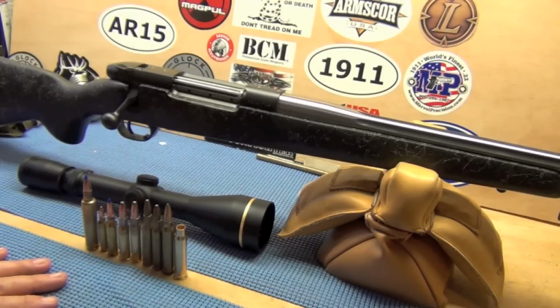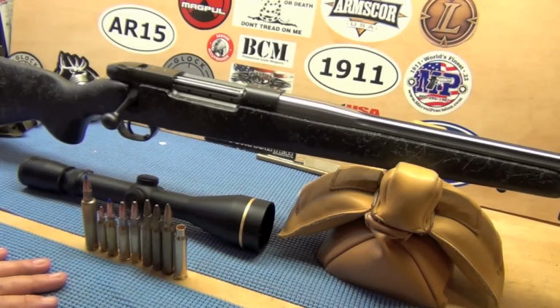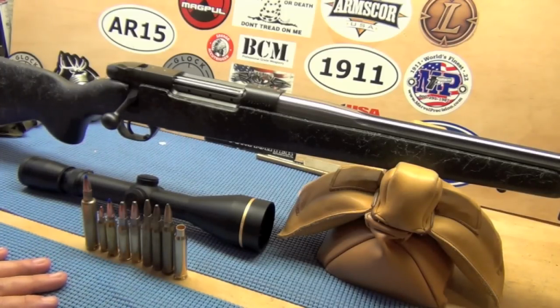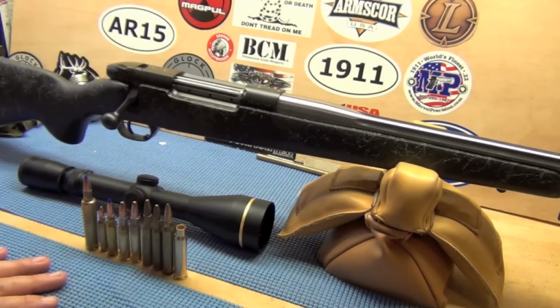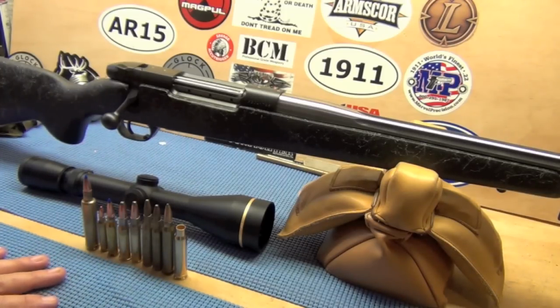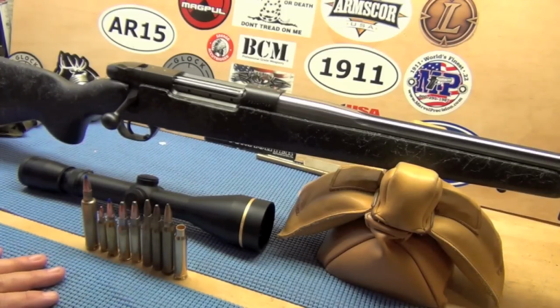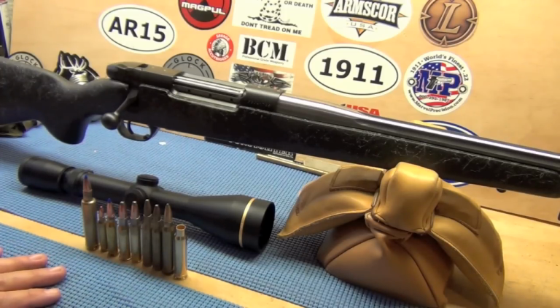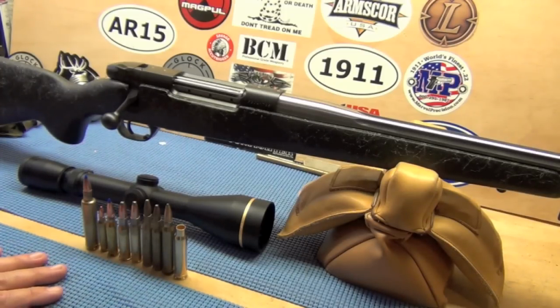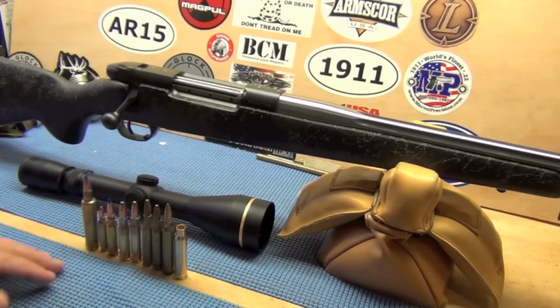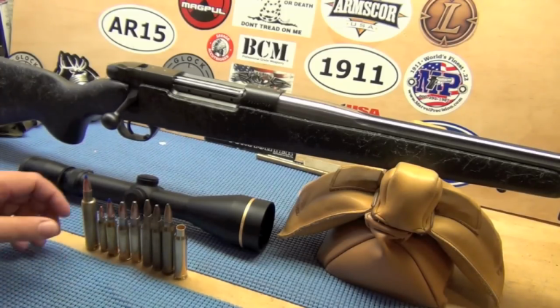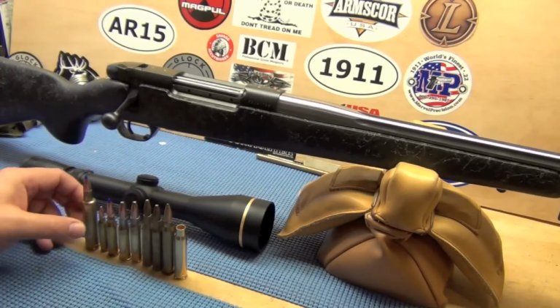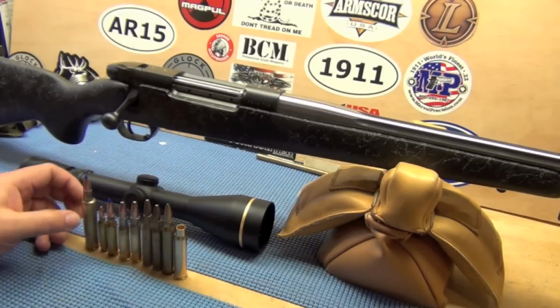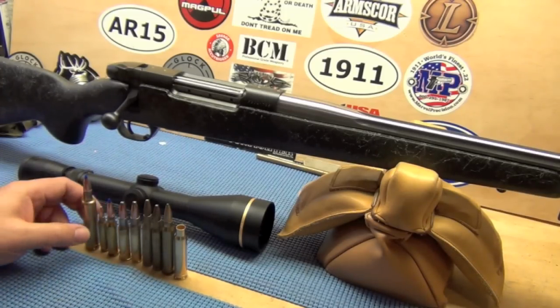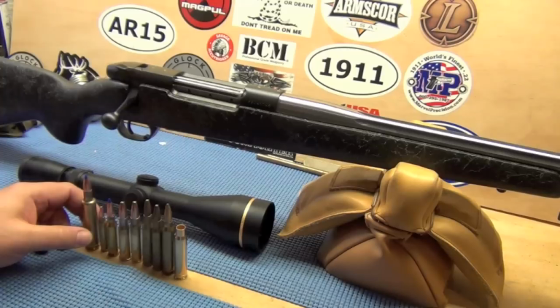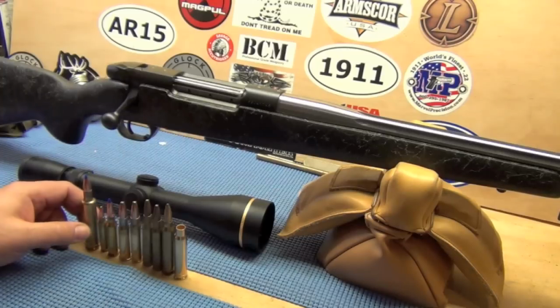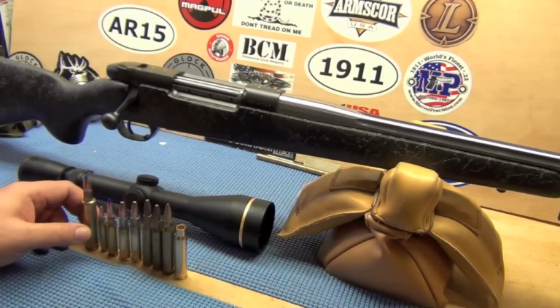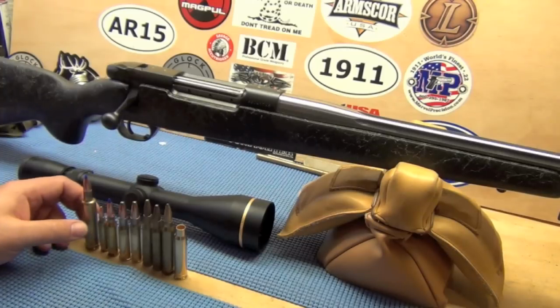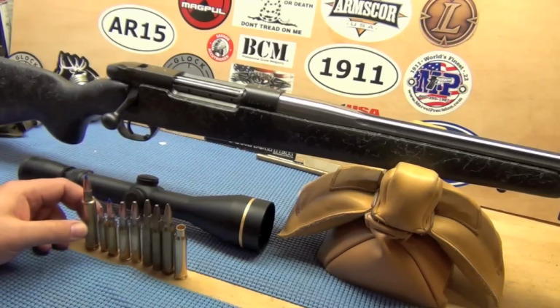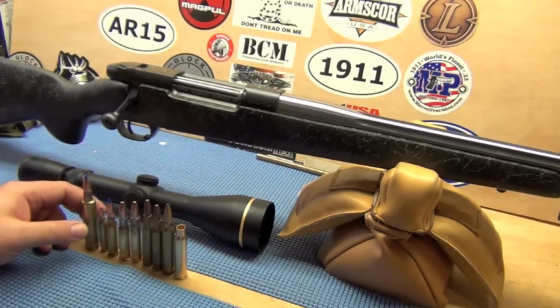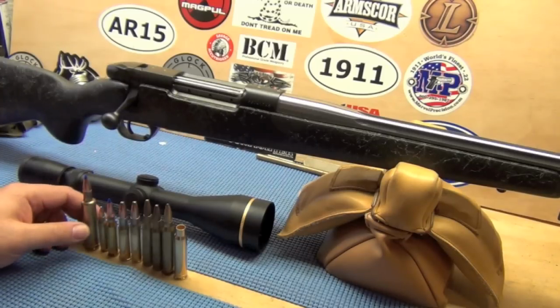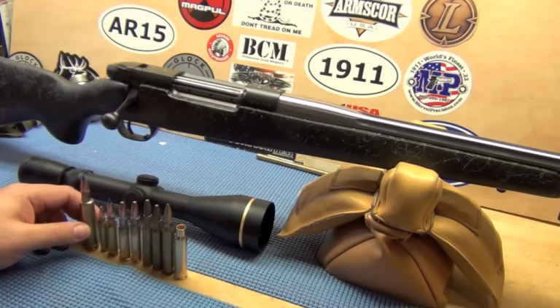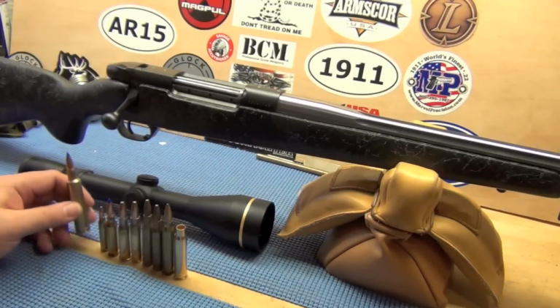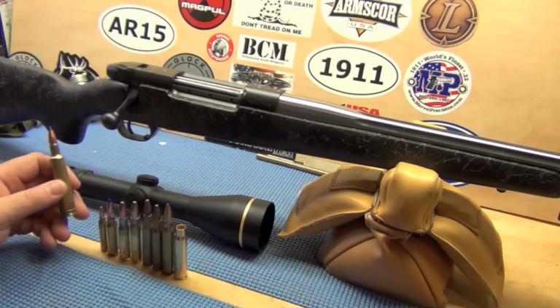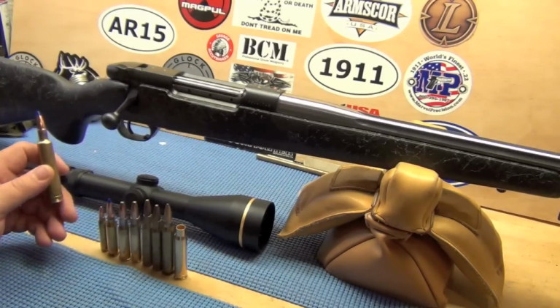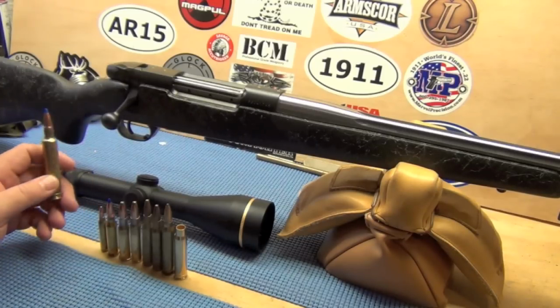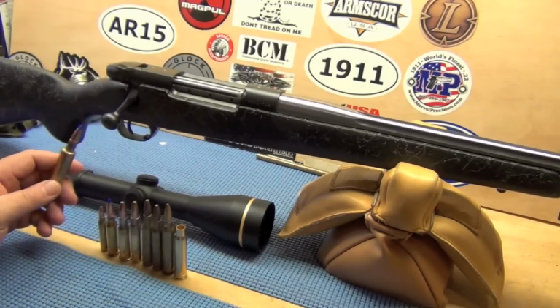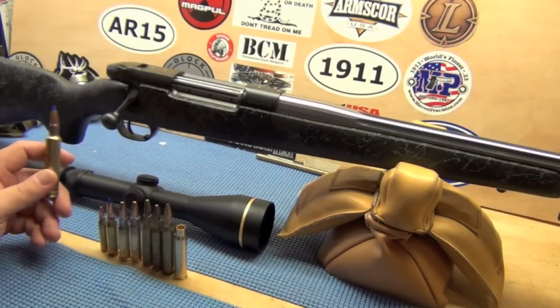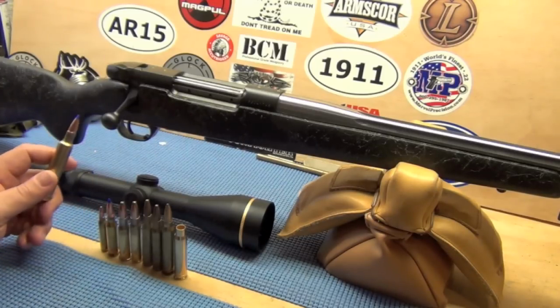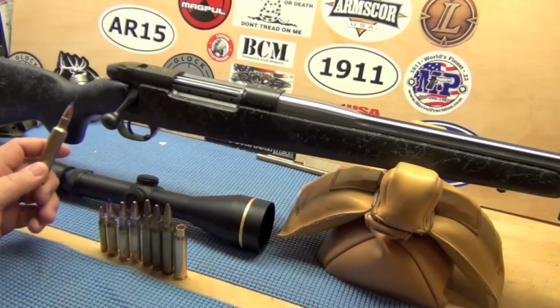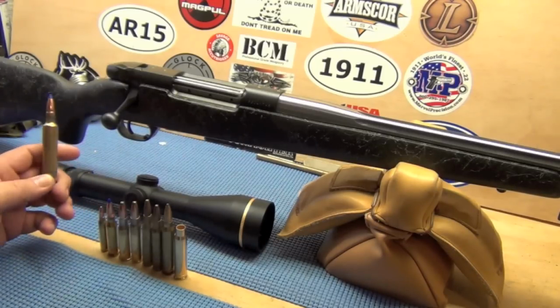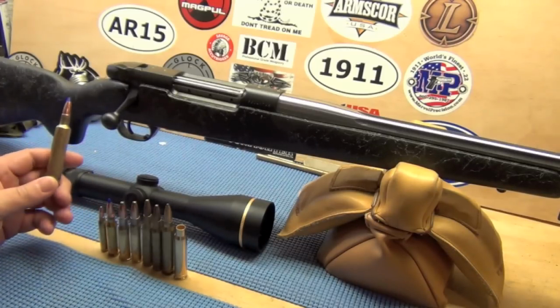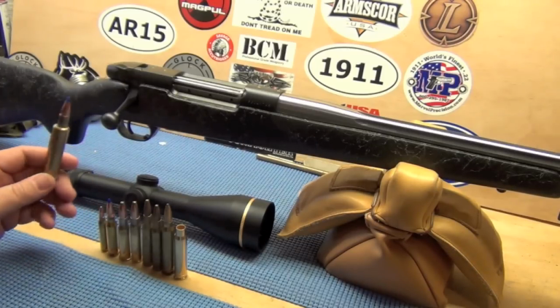I will be taking this to the range, I'll make some videos and be shooting it. I am curious to shoot it without the muzzle brake.